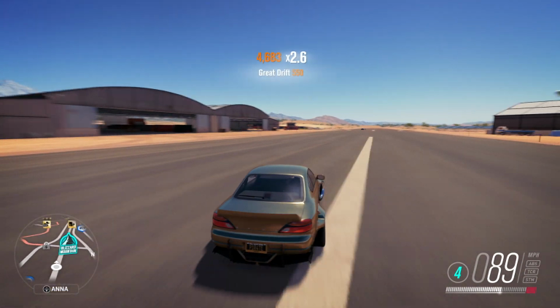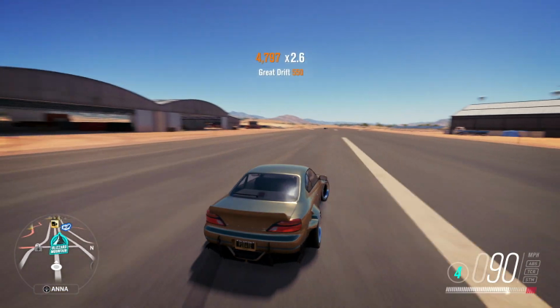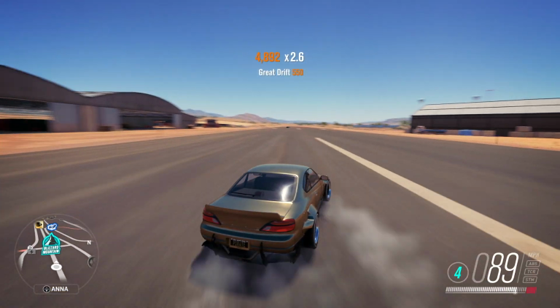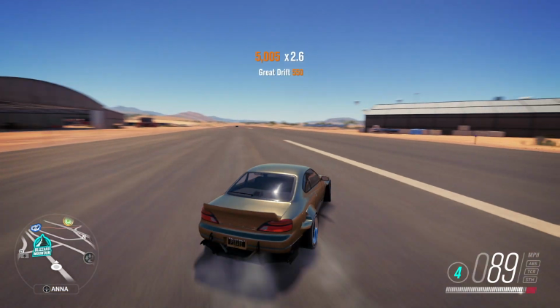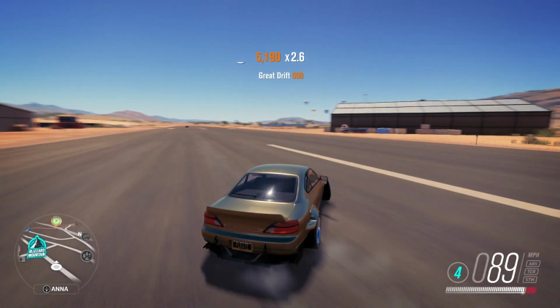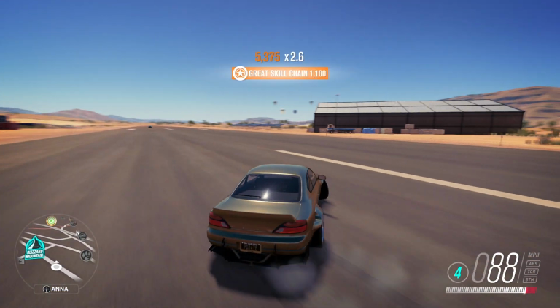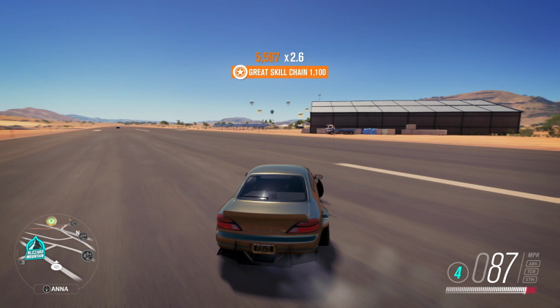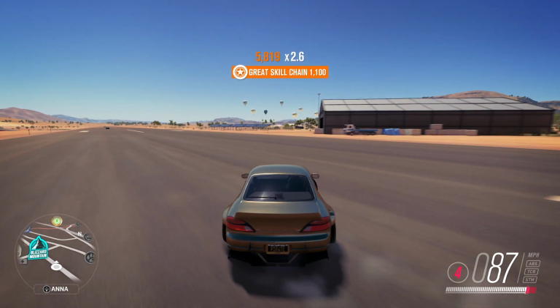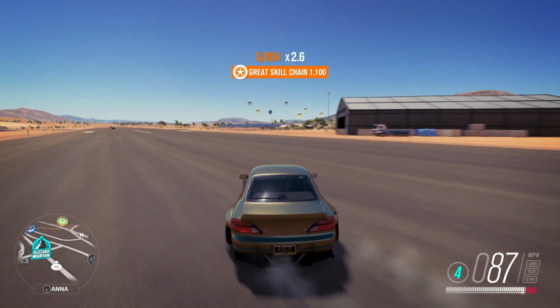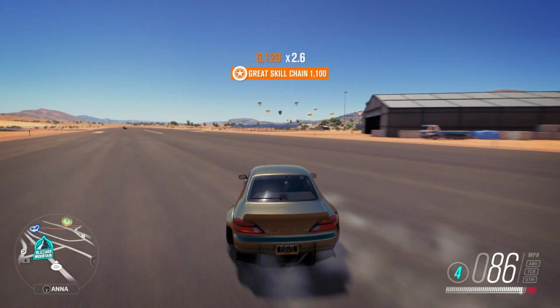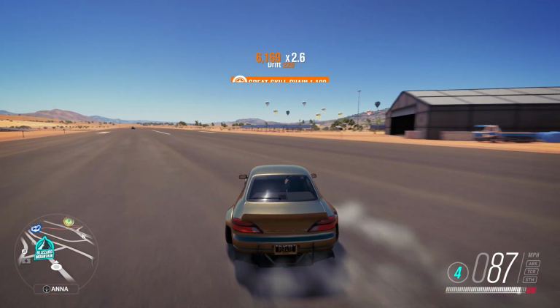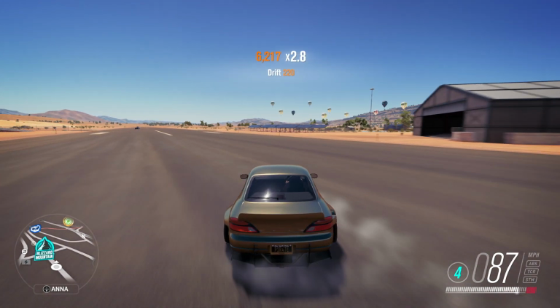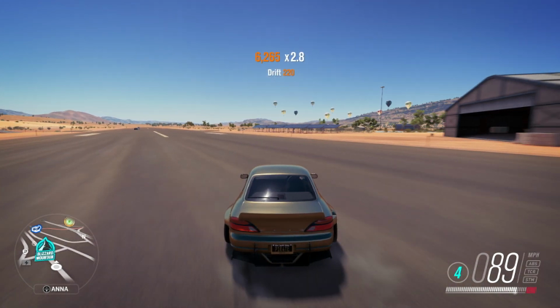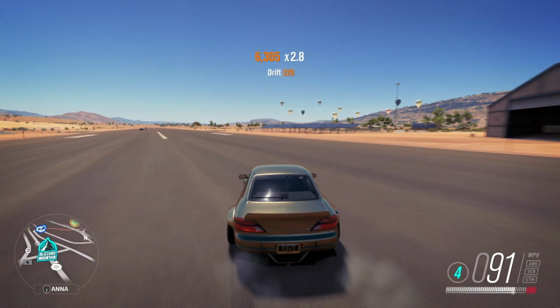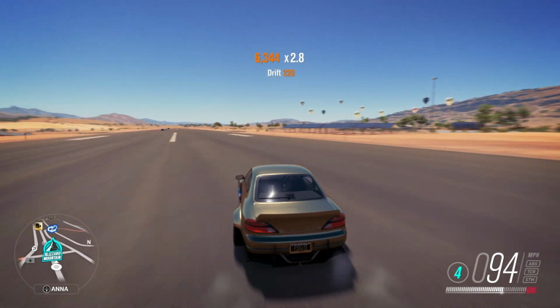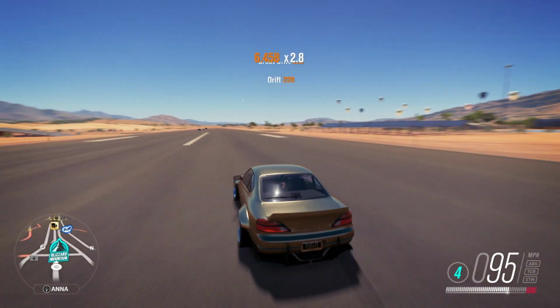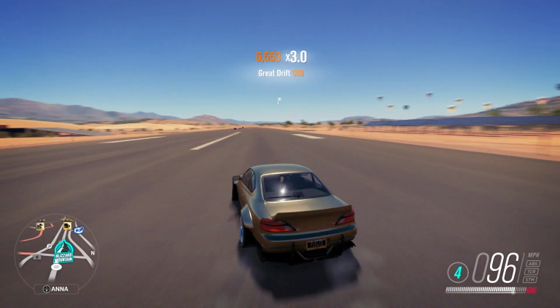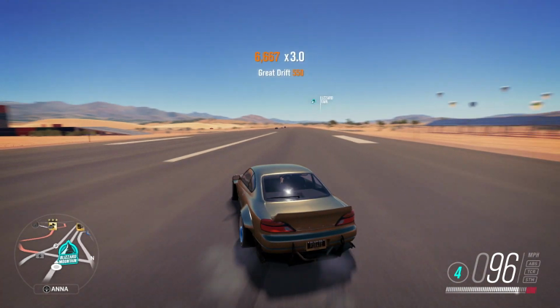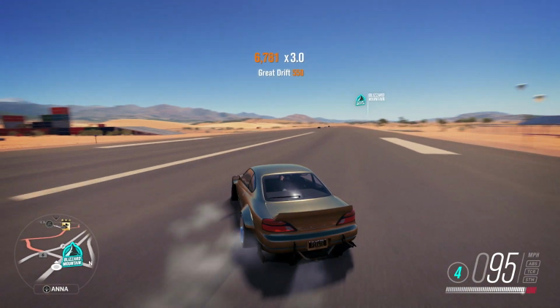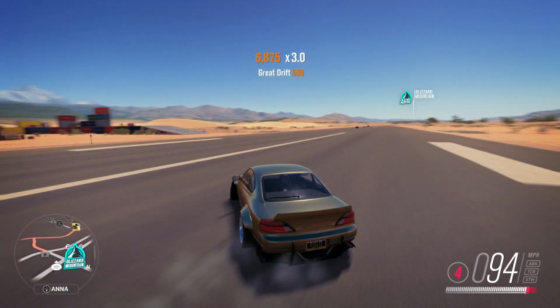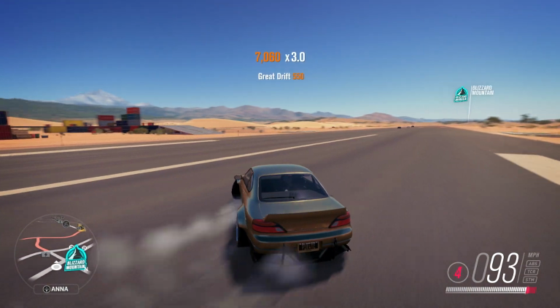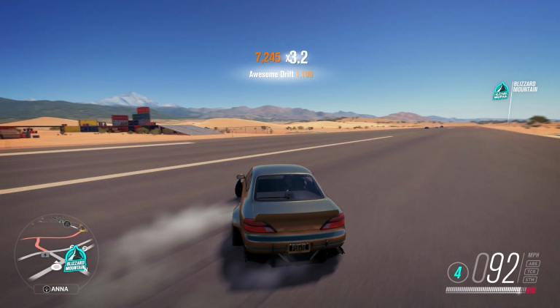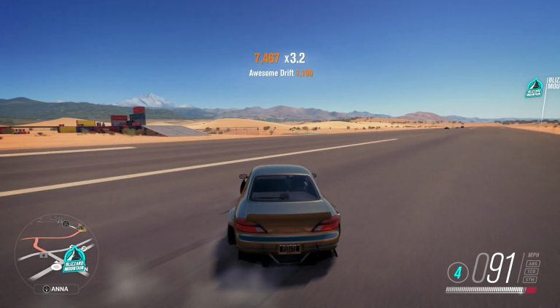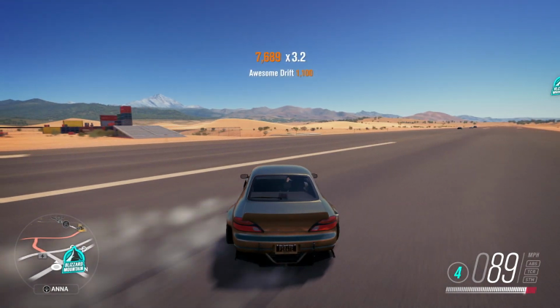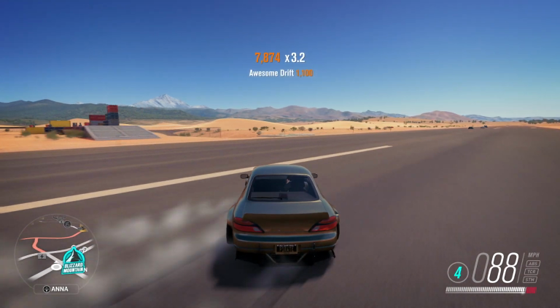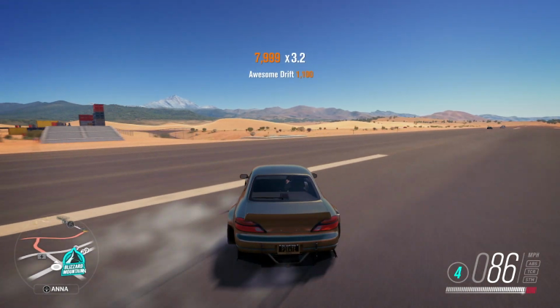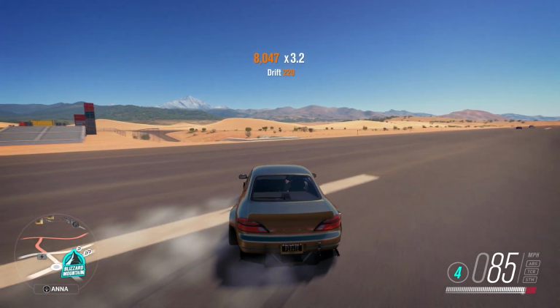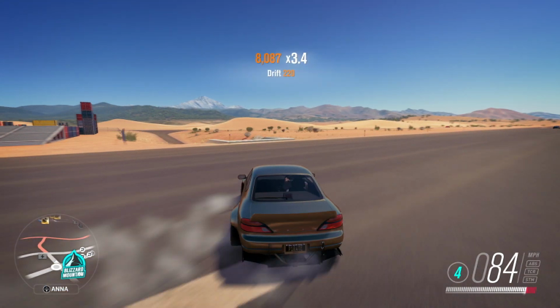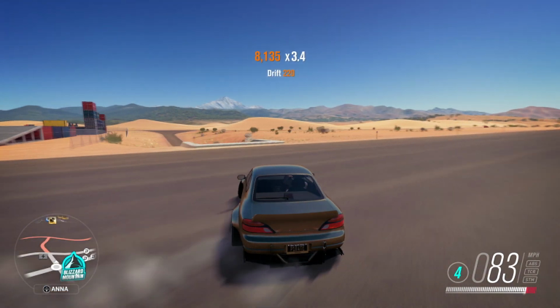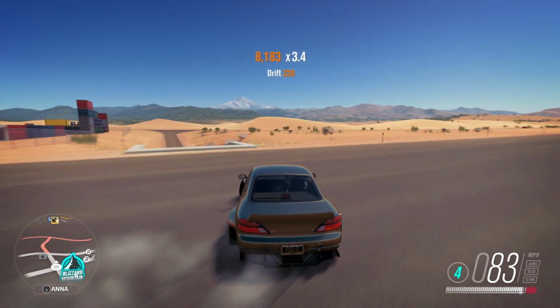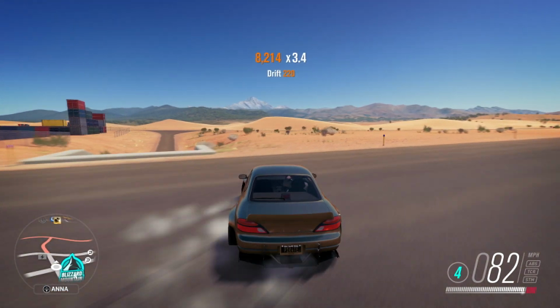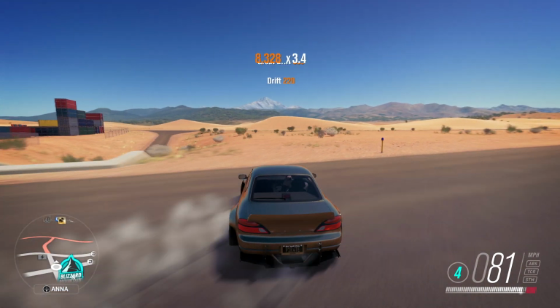To get an ultimate drift skill to pop, you need to perform a drift and just keep going until you see ultimate drift pop. Perform 10 of these to bag yourself the Nissan Sylvia Spec R Forza Edition.